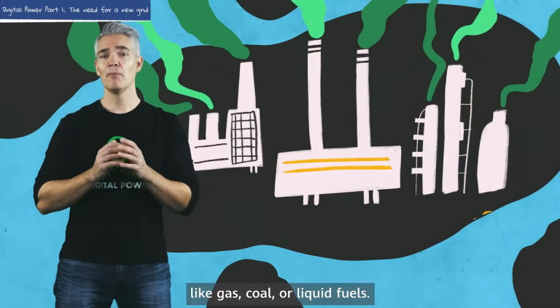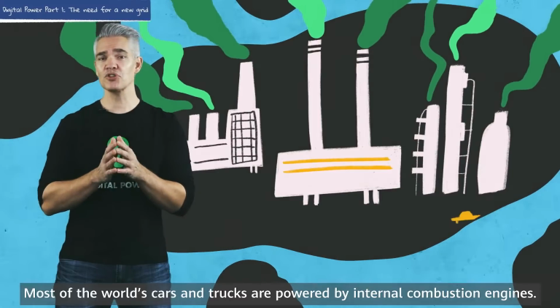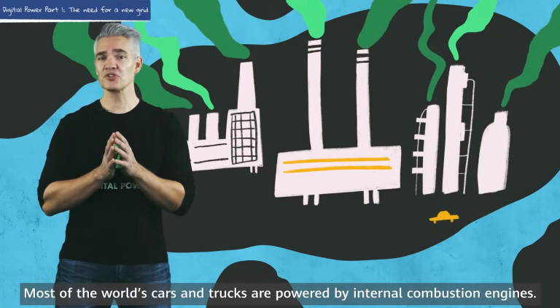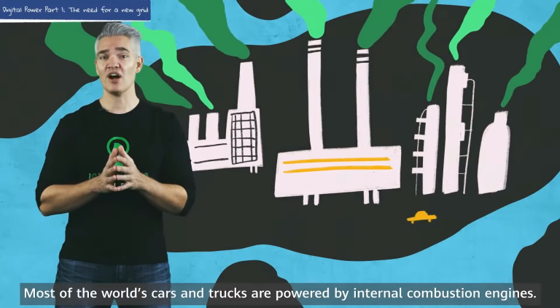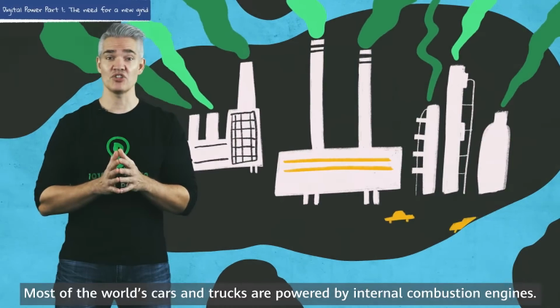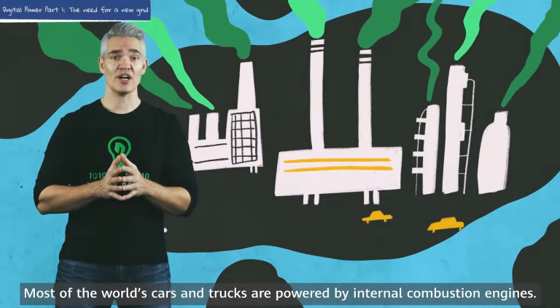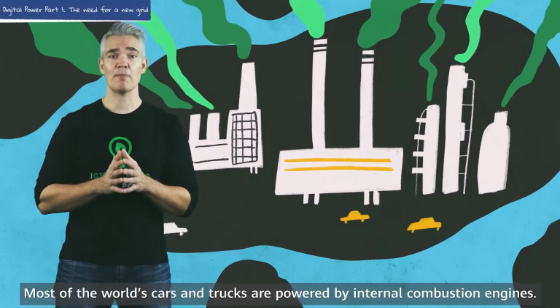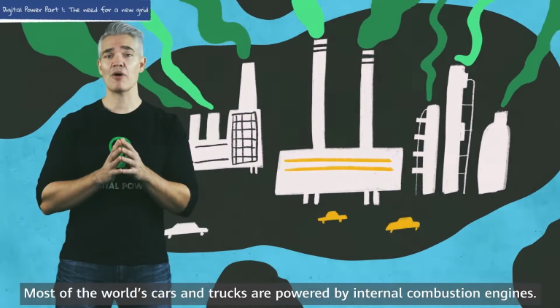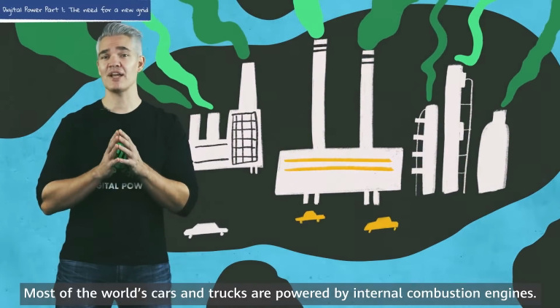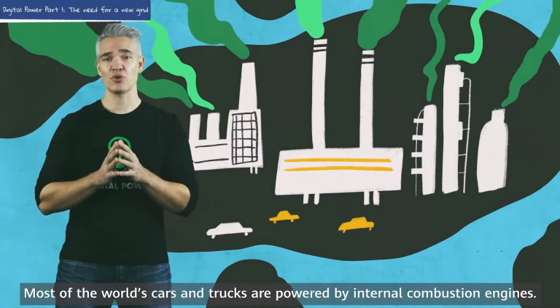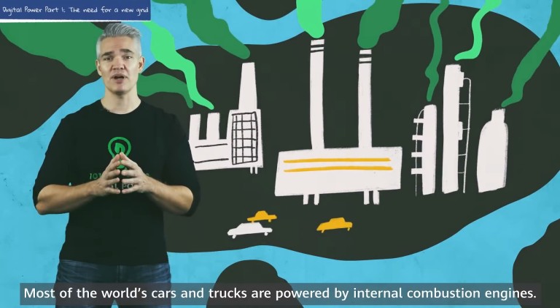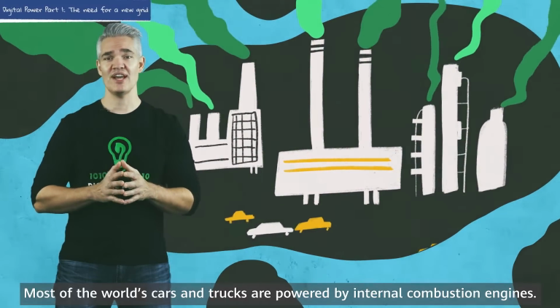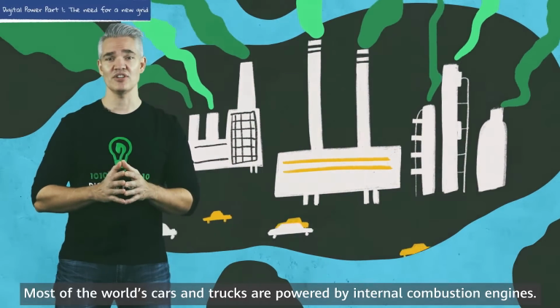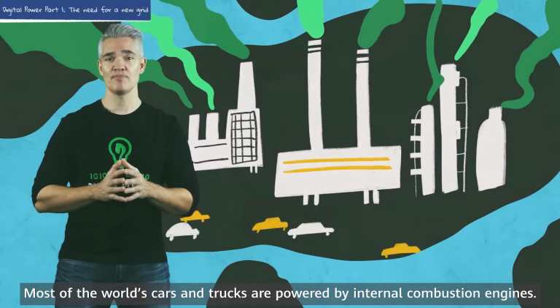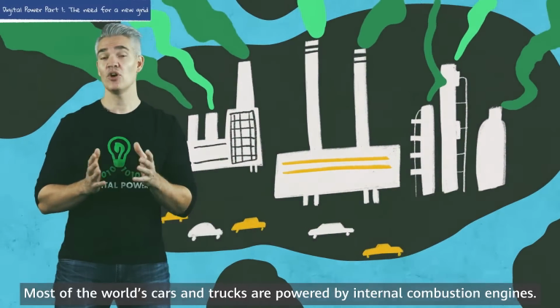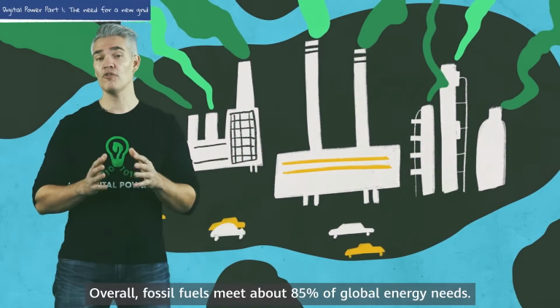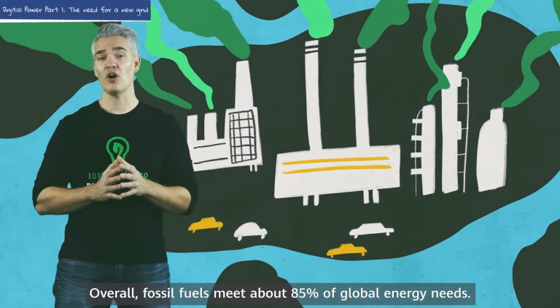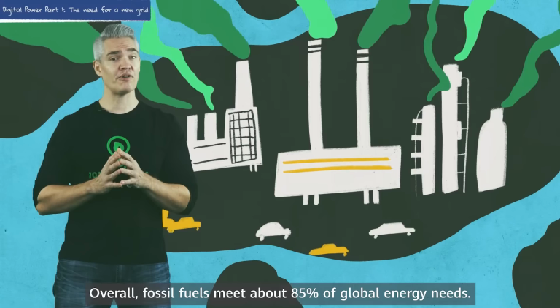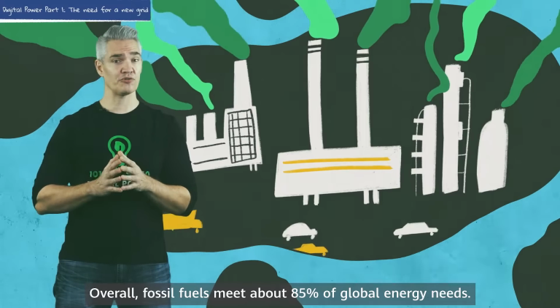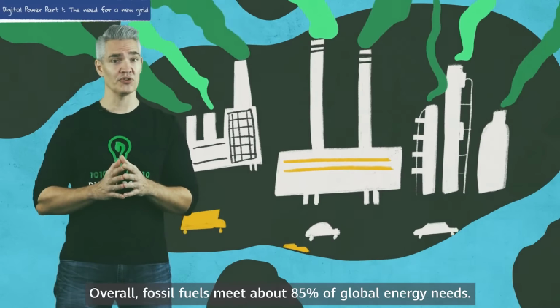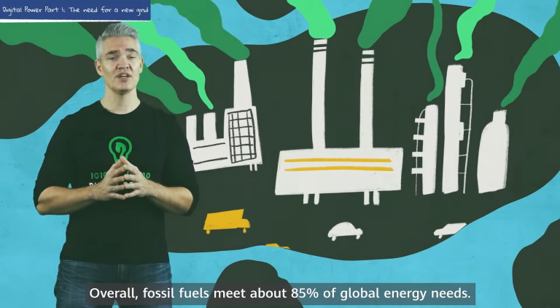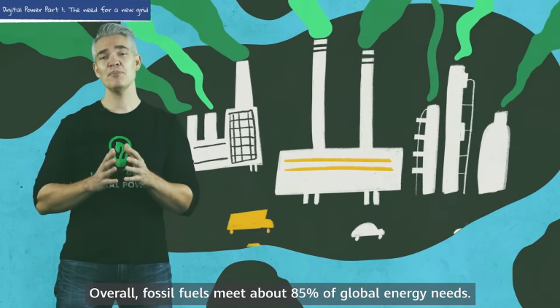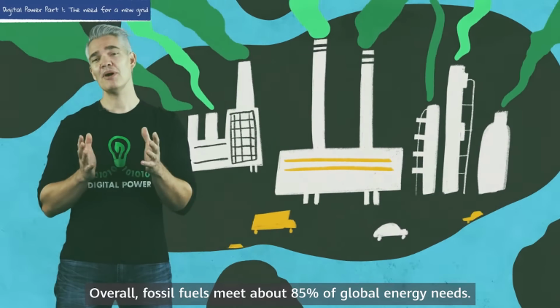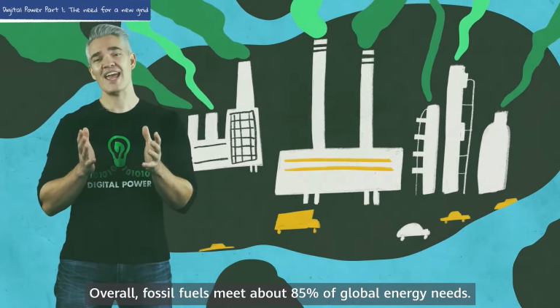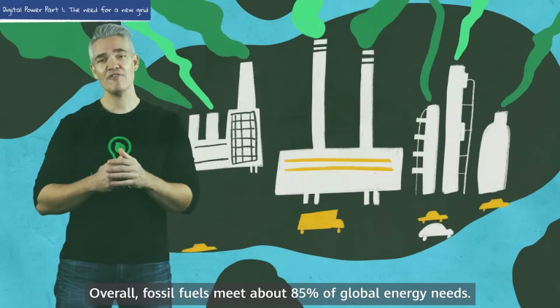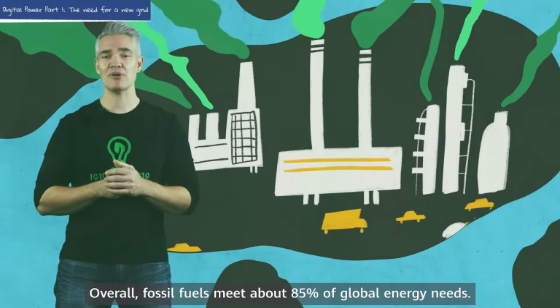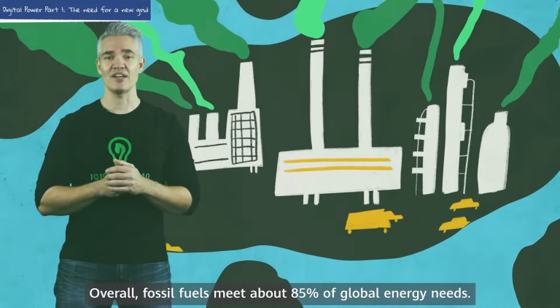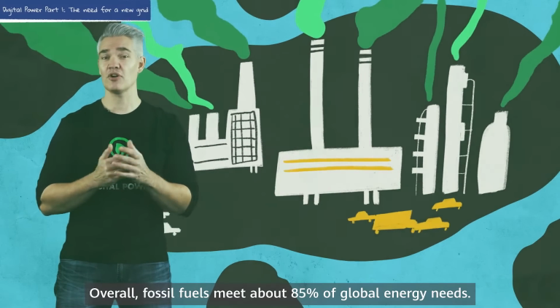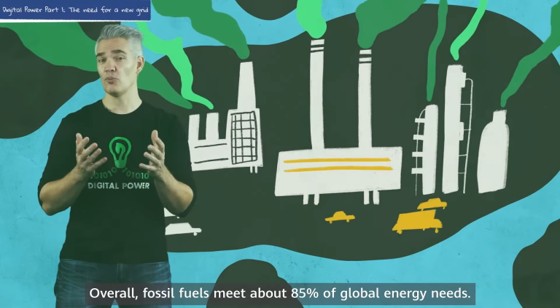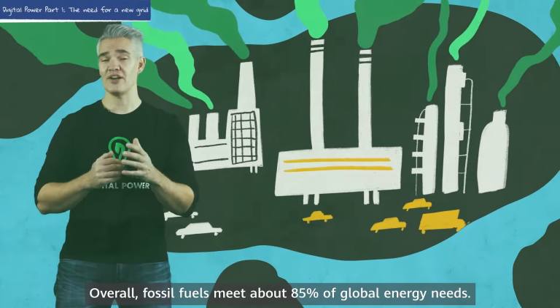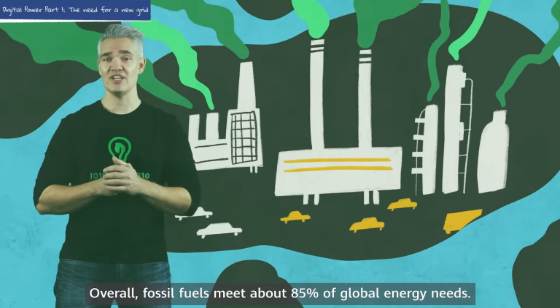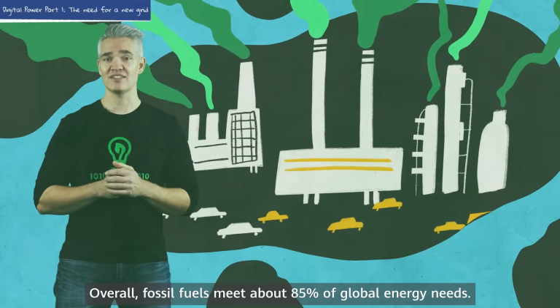Most of the world's cars and trucks are powered by internal combustion engines. Overall, fossil fuels meet about 85% of our global energy needs.